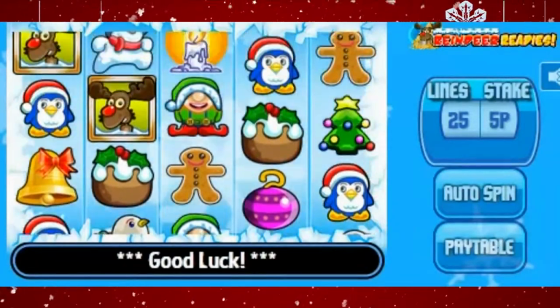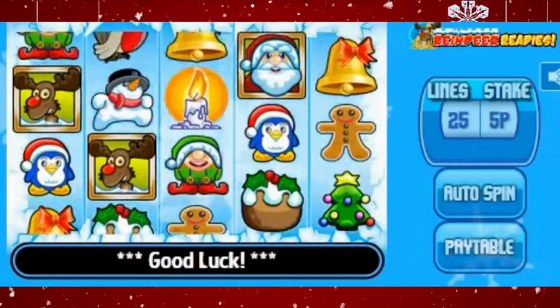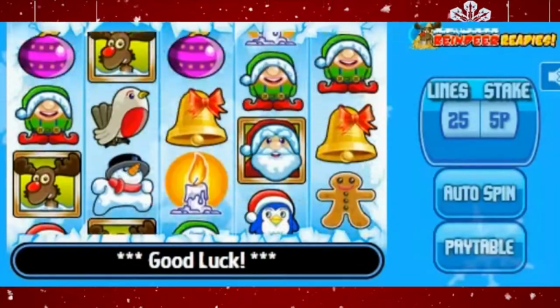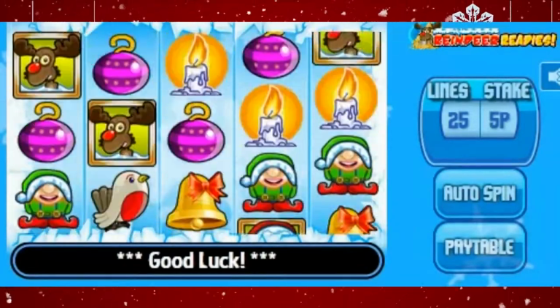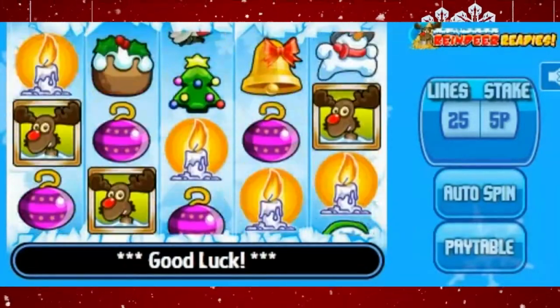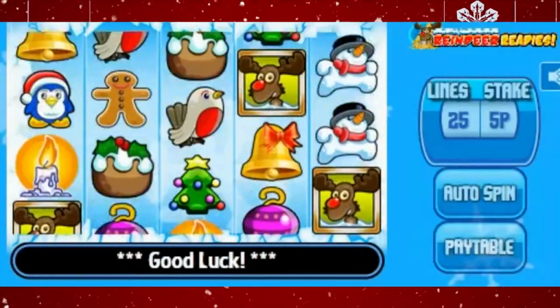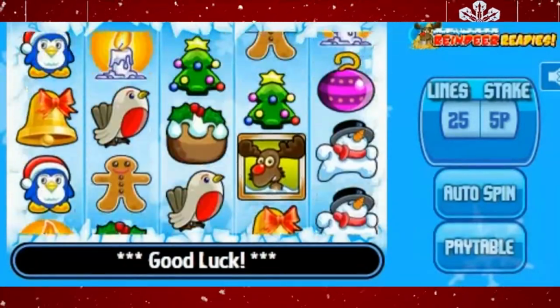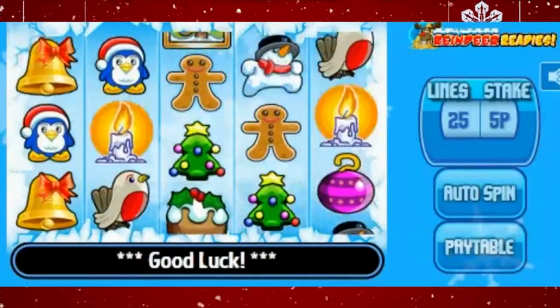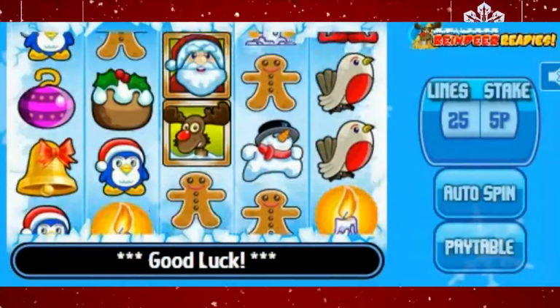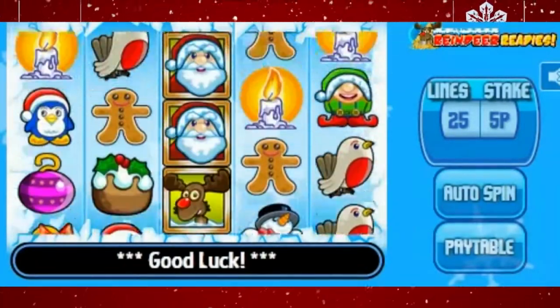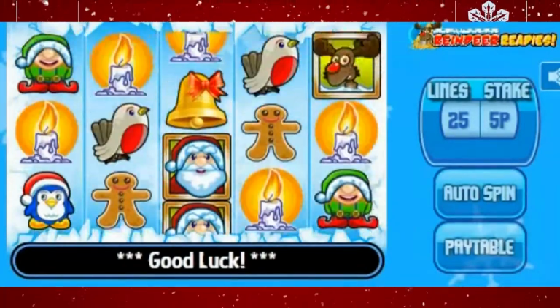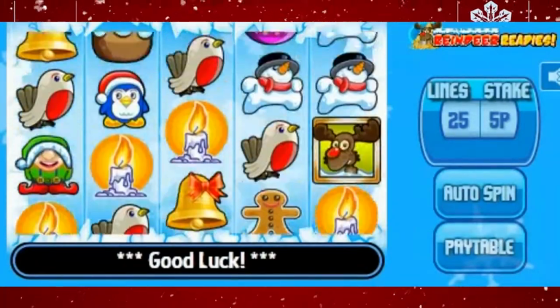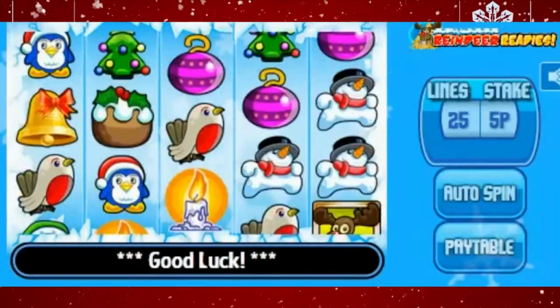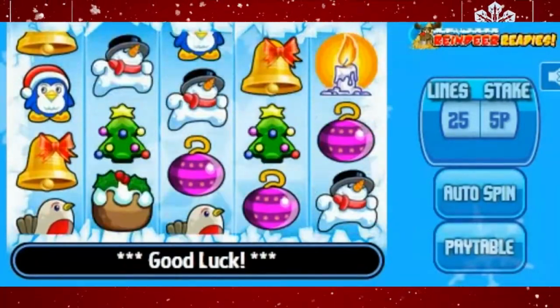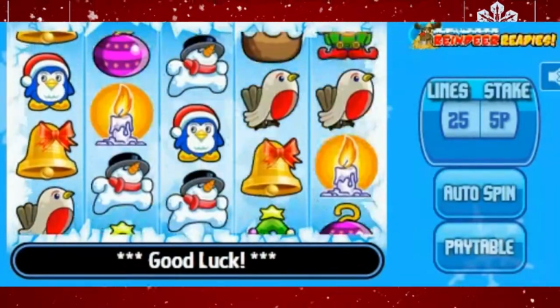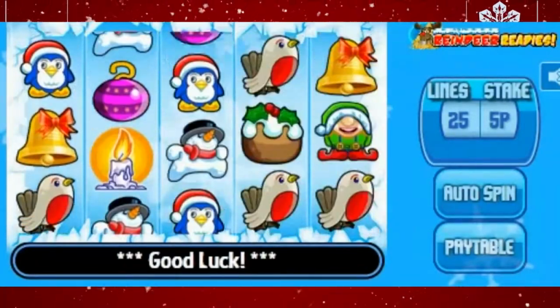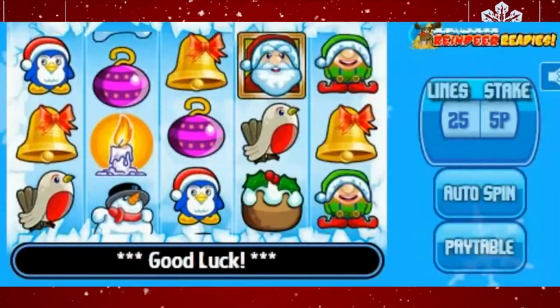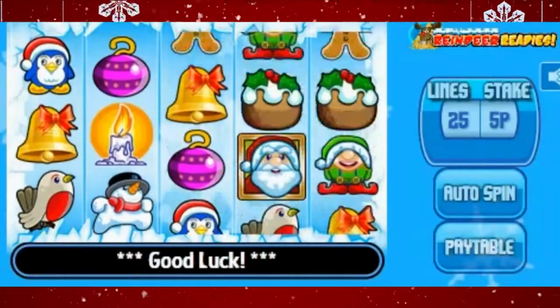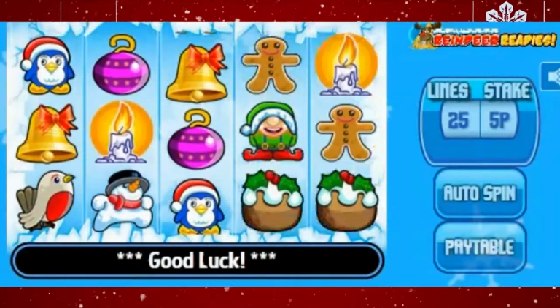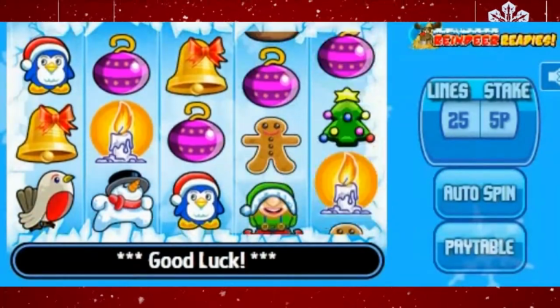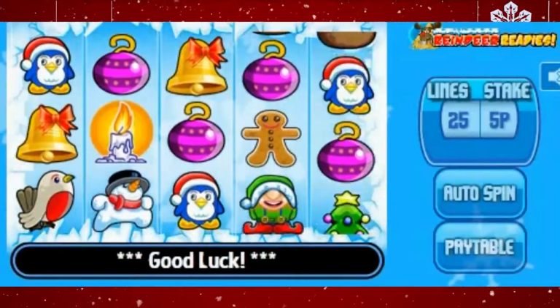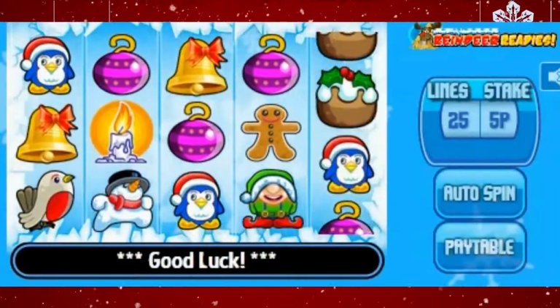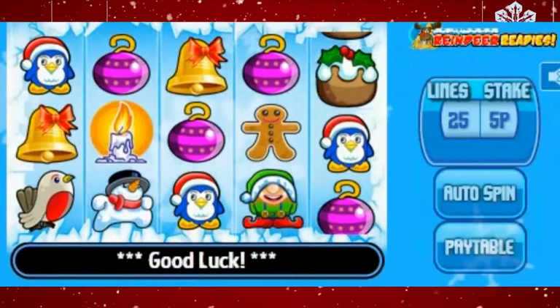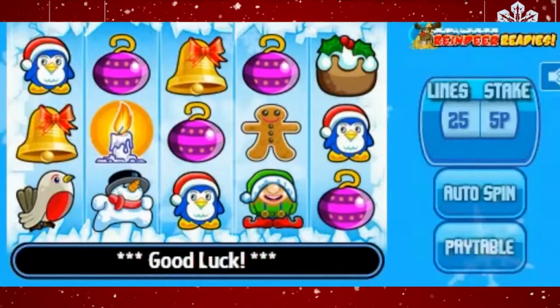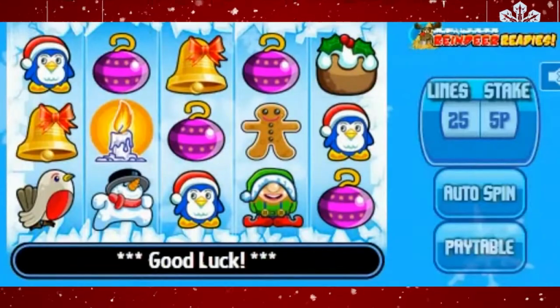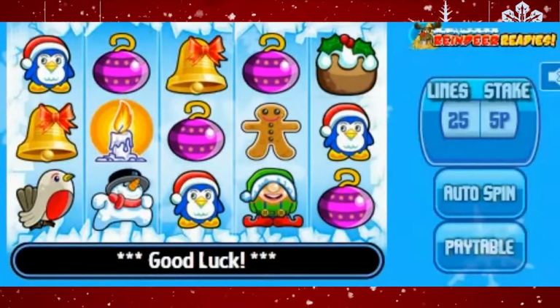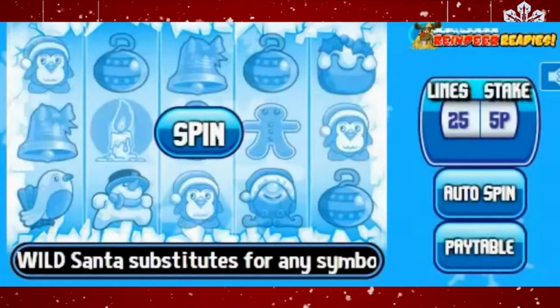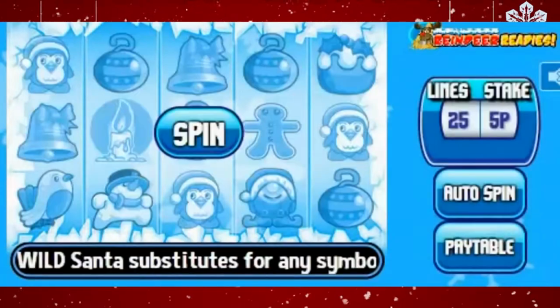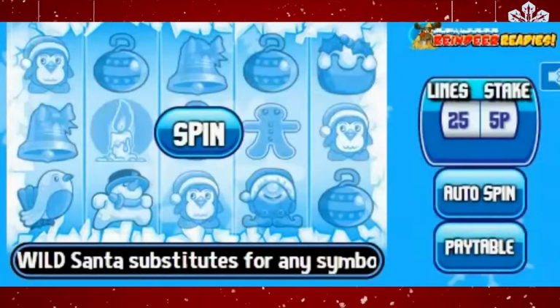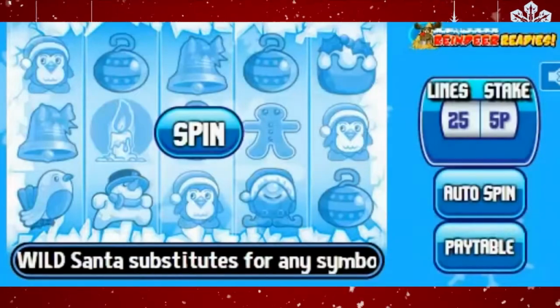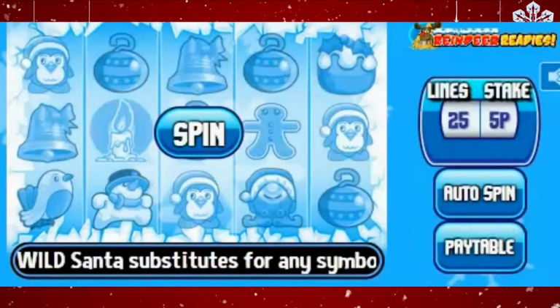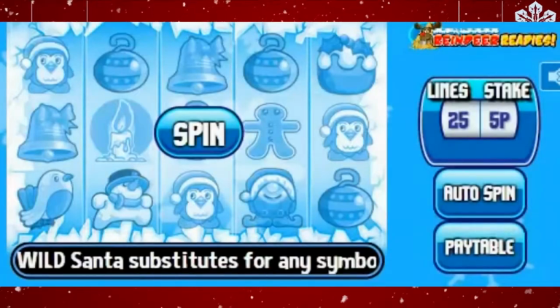If you're looking for a solid slot packaged within some charming Christmas cartoons, then check this one out.